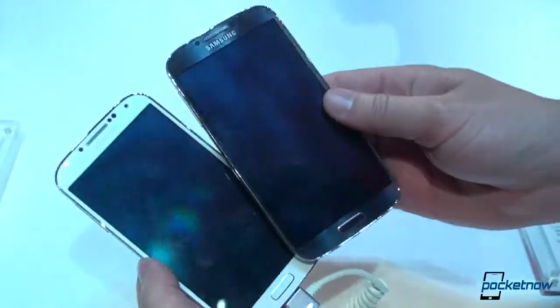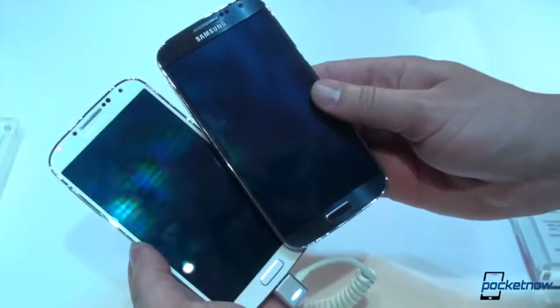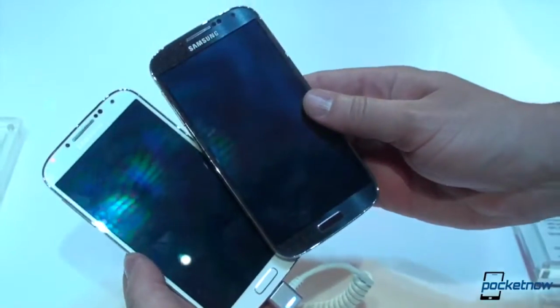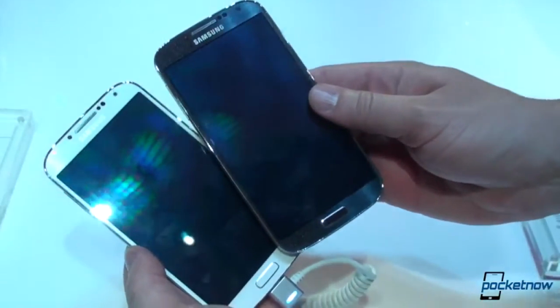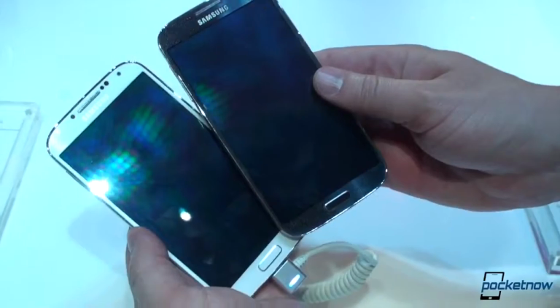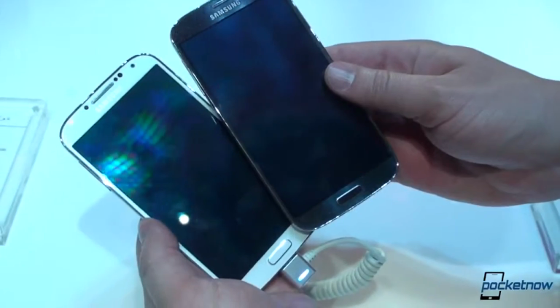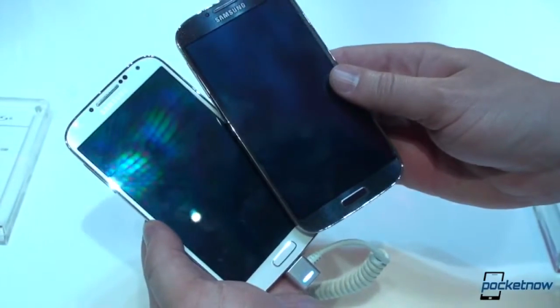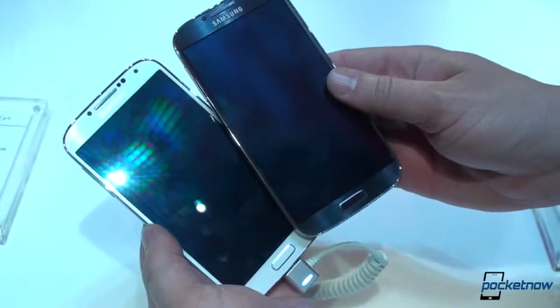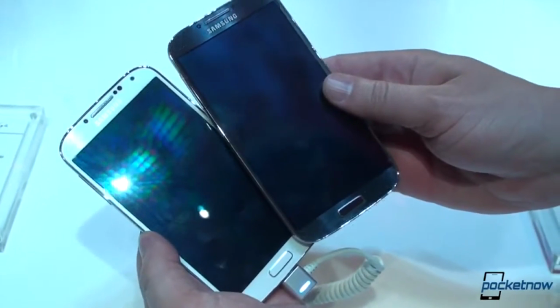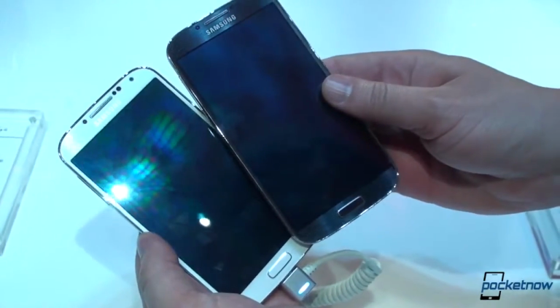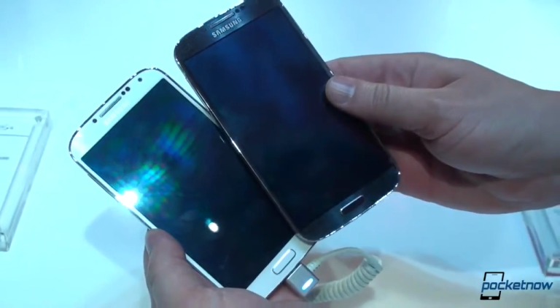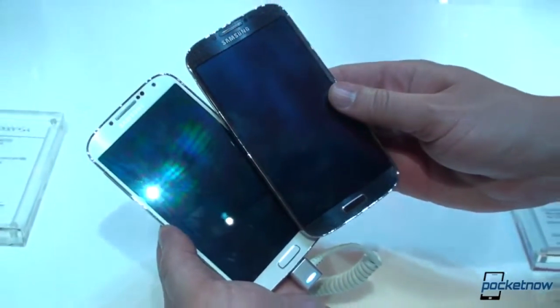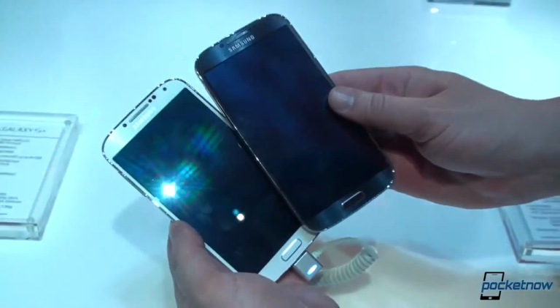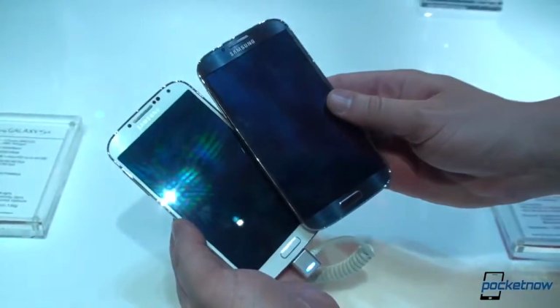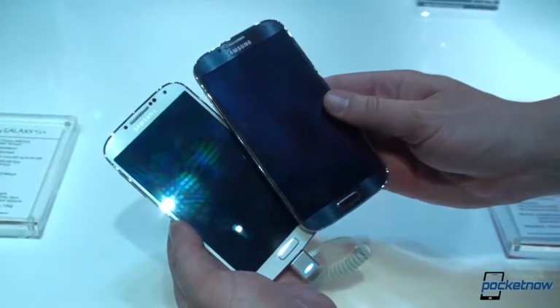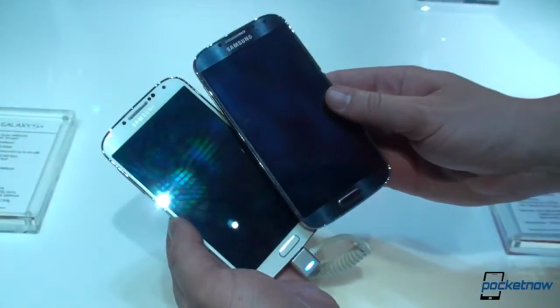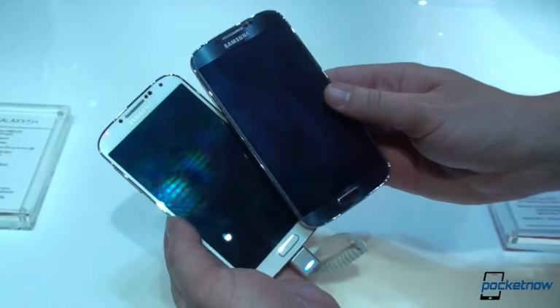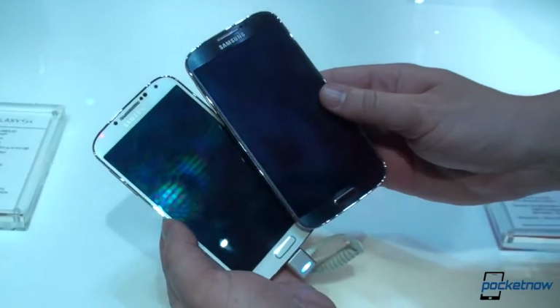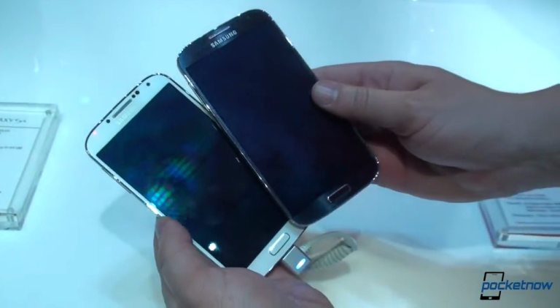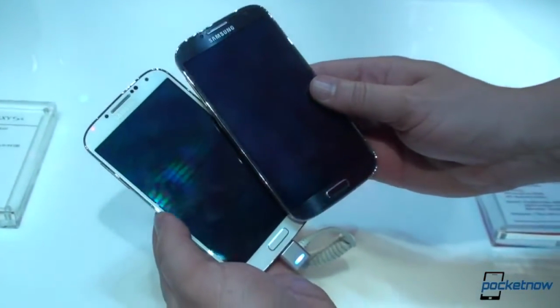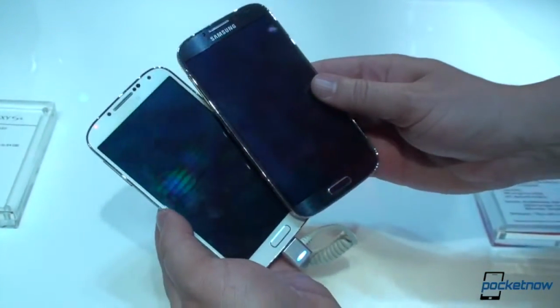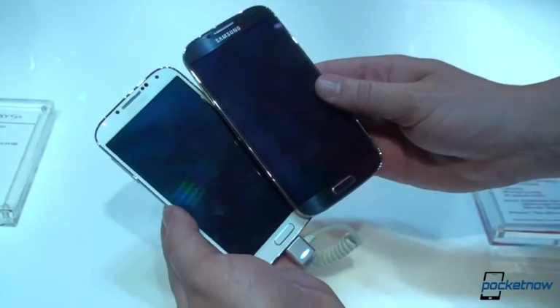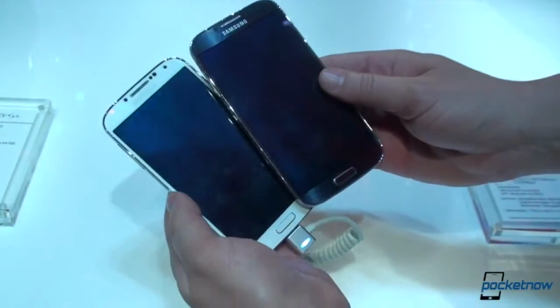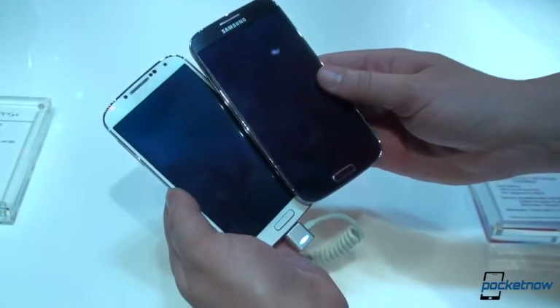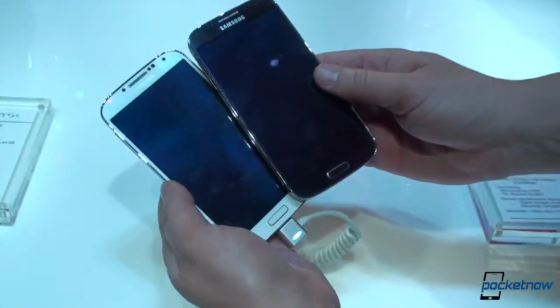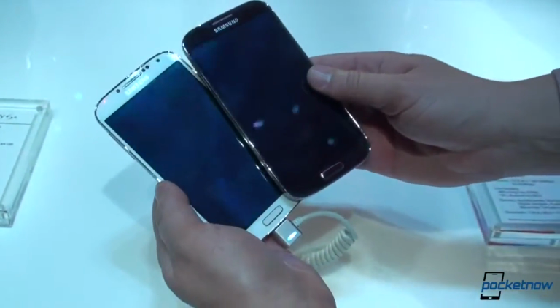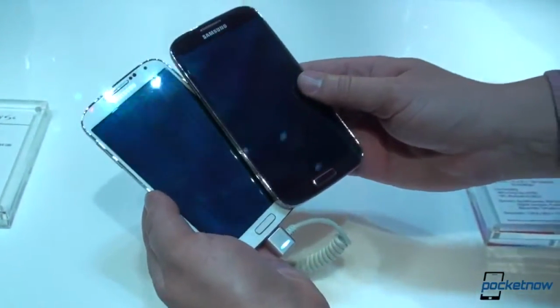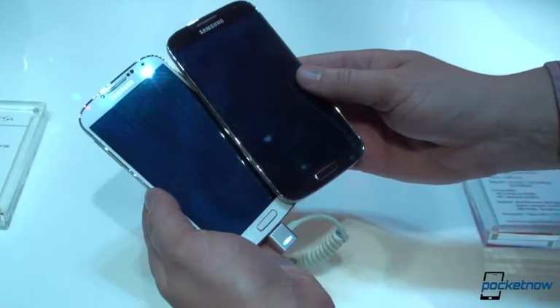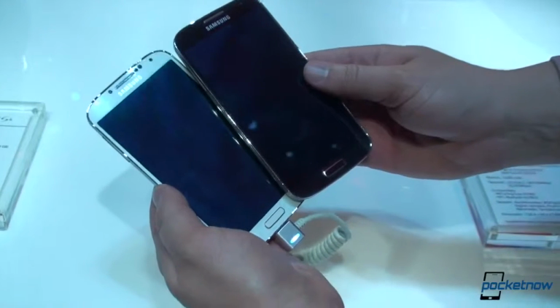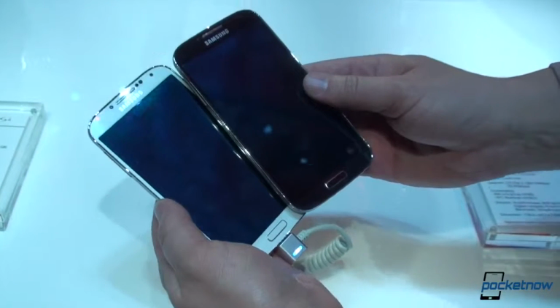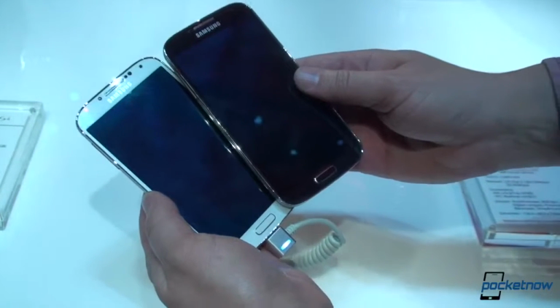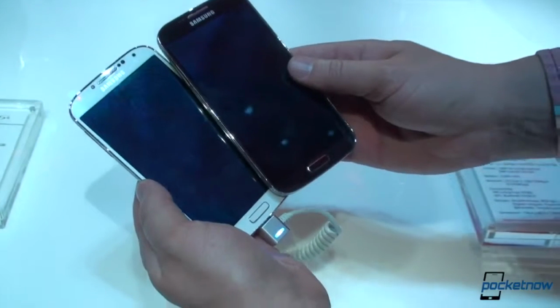But that is just a quick look there, and it's going to be a tough decision on retail shelves. Michael Fisher with Pocket Now, with Brandon Miniman — stay tuned for more, thank you.